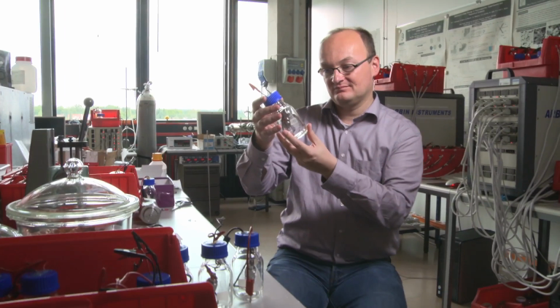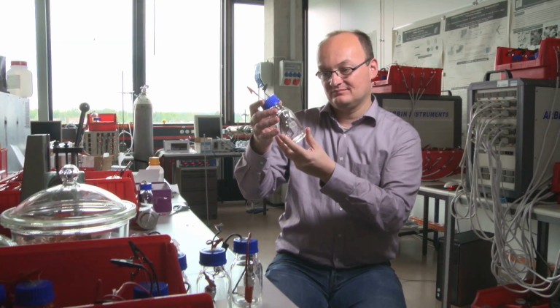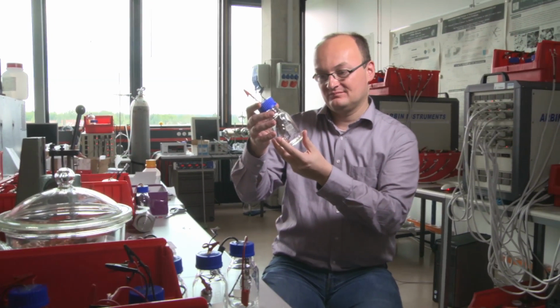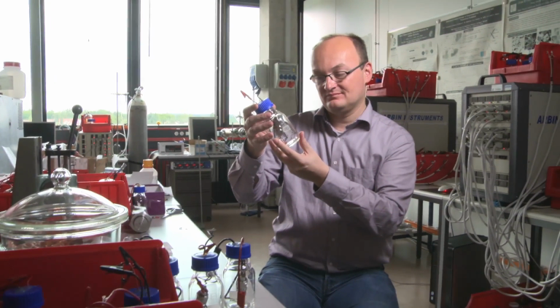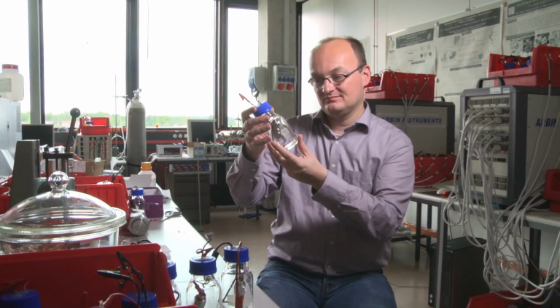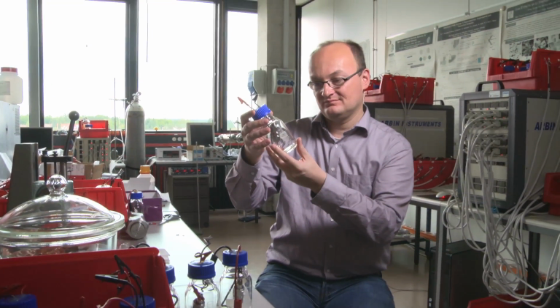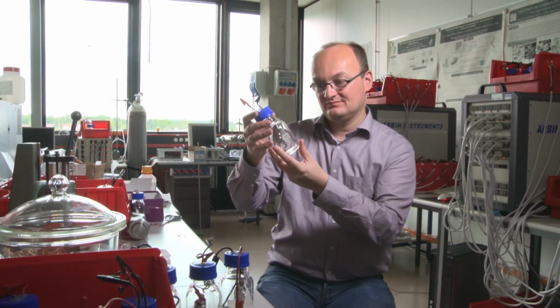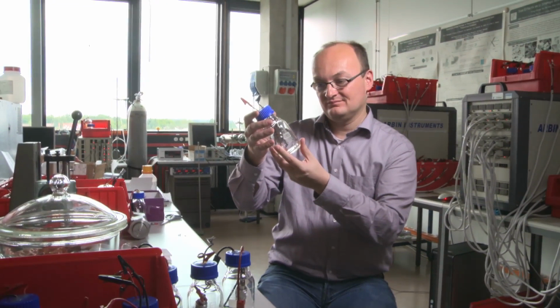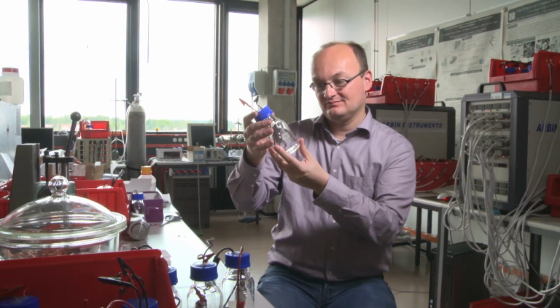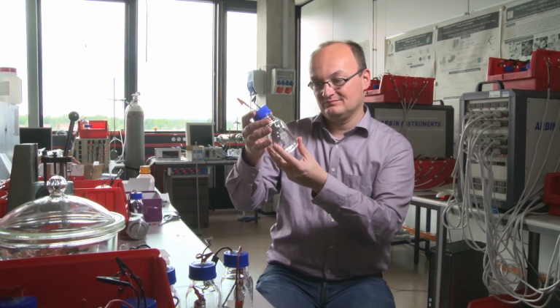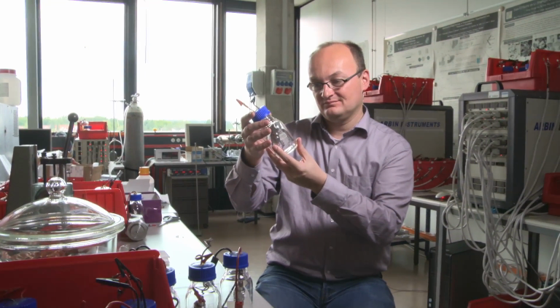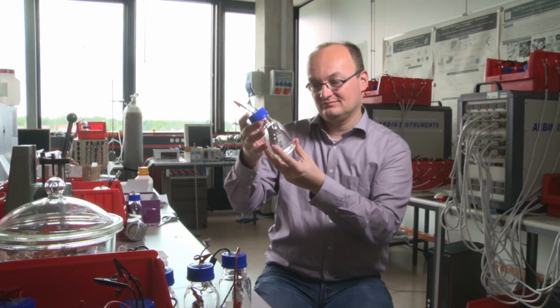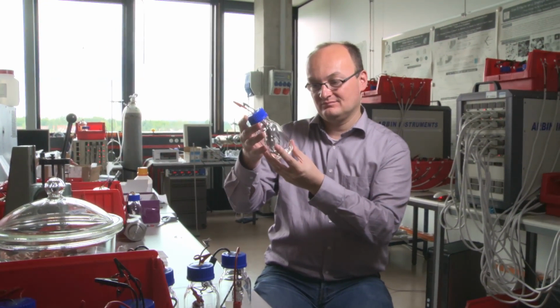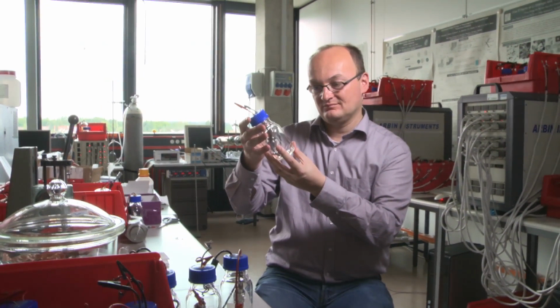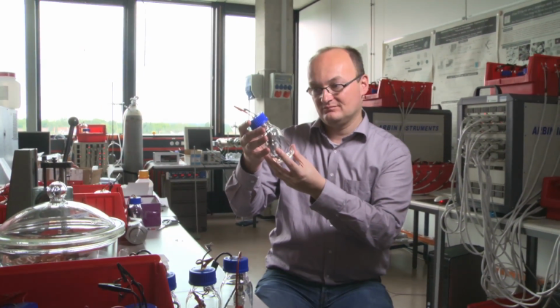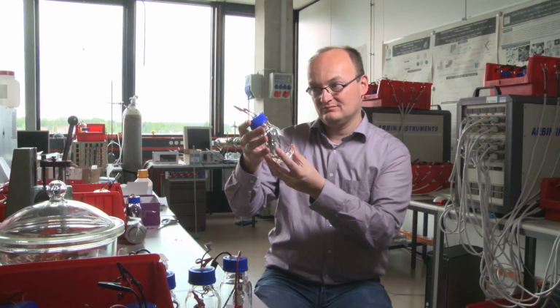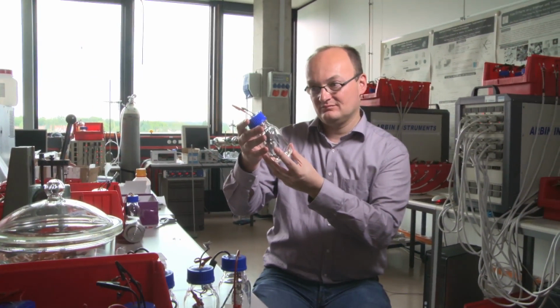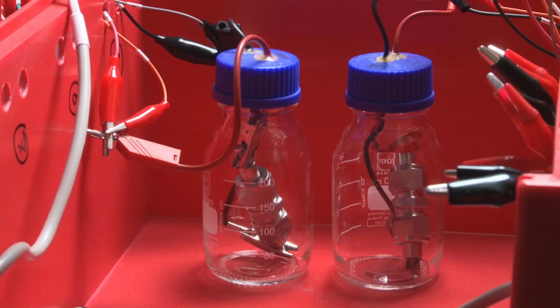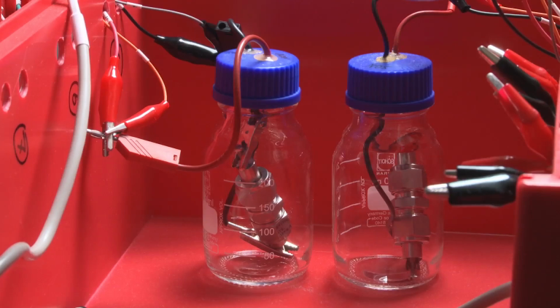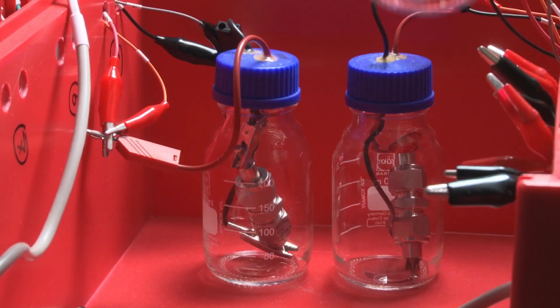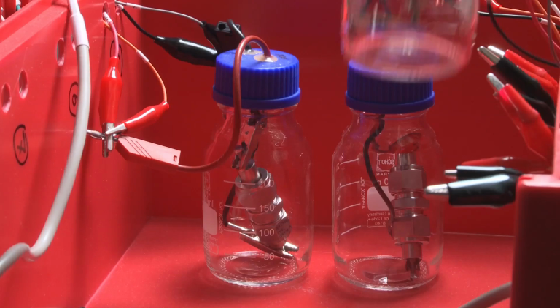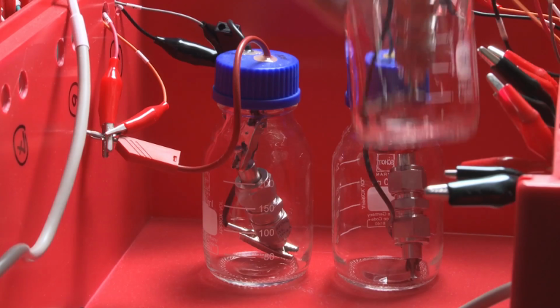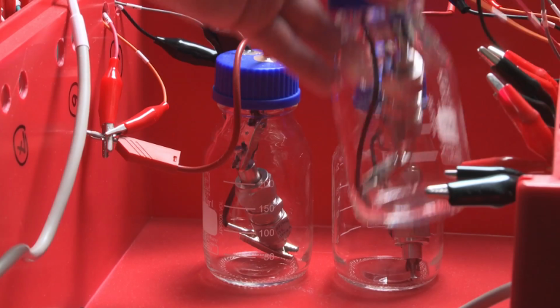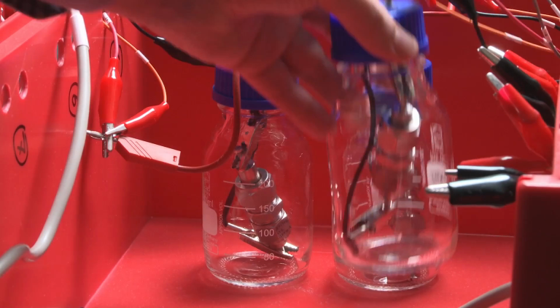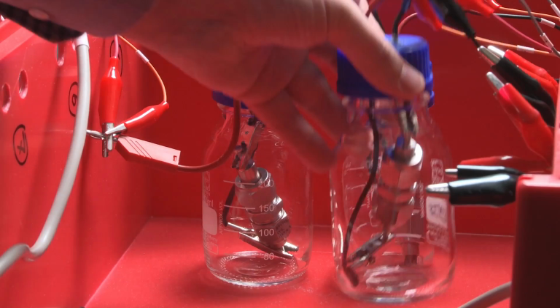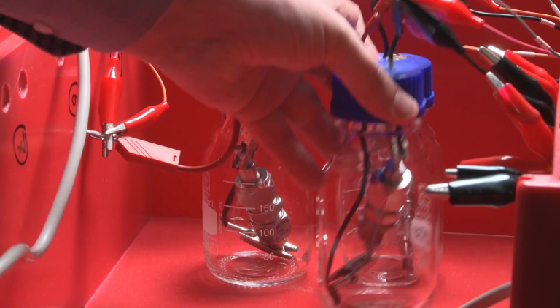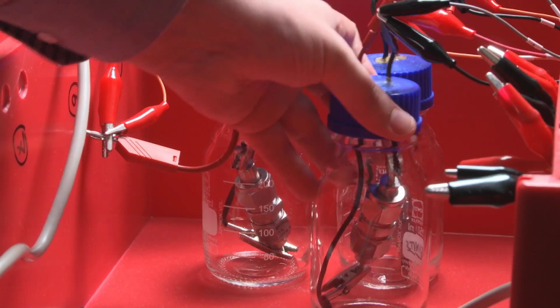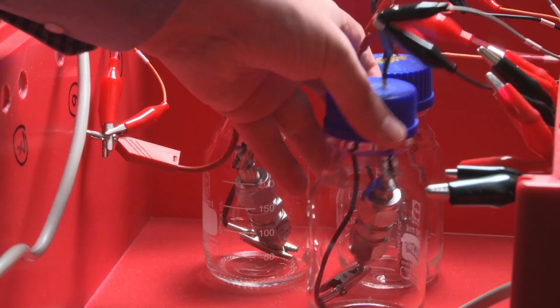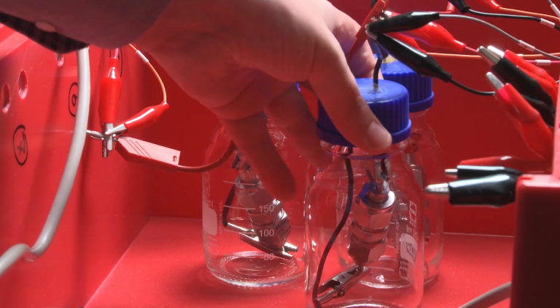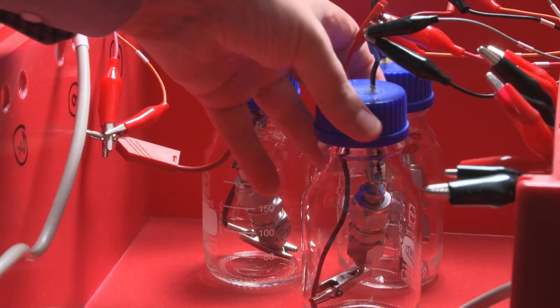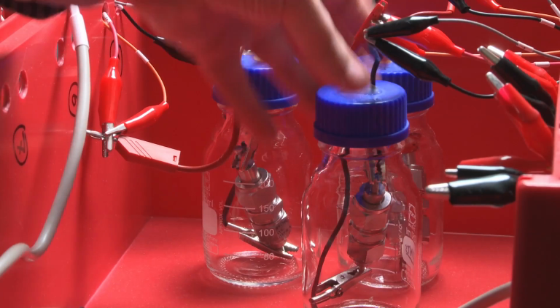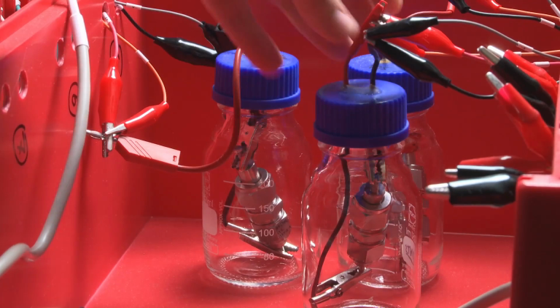Dominic studies lithium batteries. He makes his own batteries here in the lab, and he'll be making one right now so we can see some of the problems that come up.